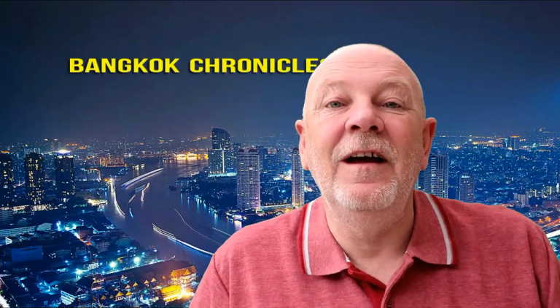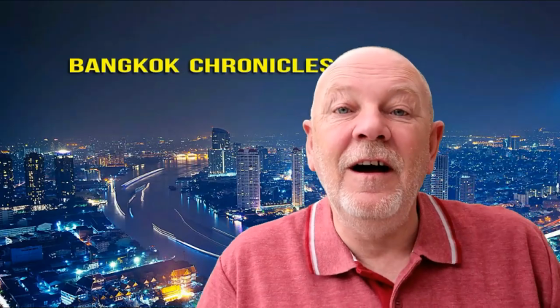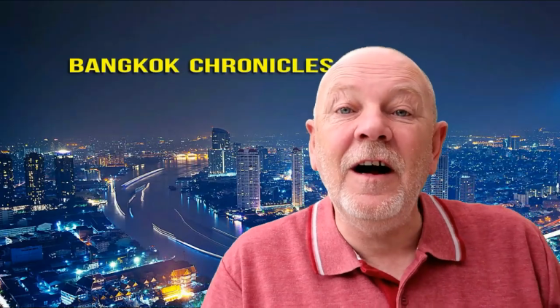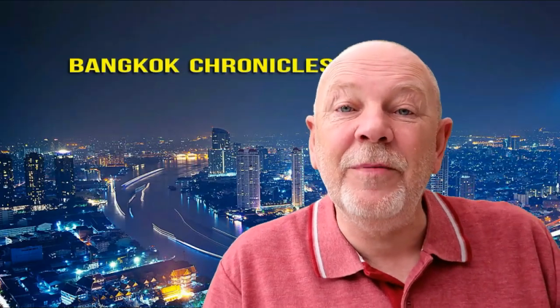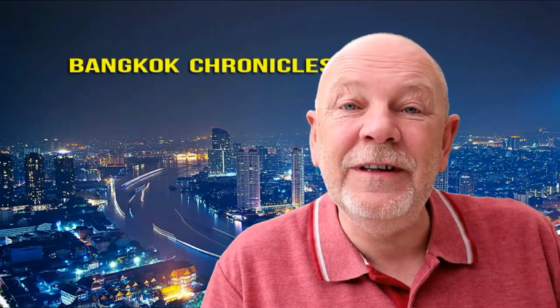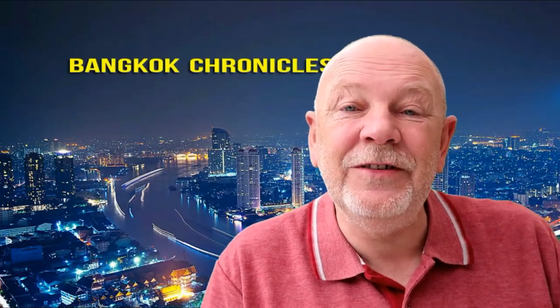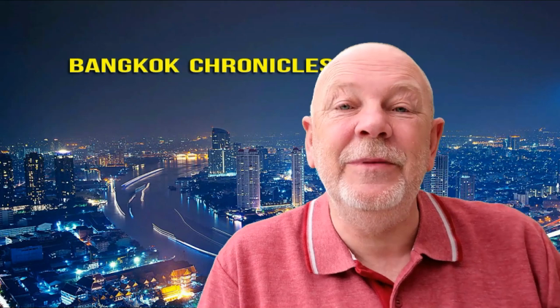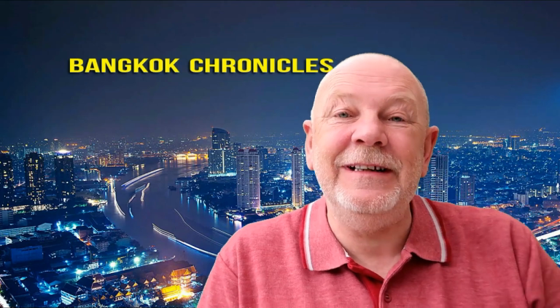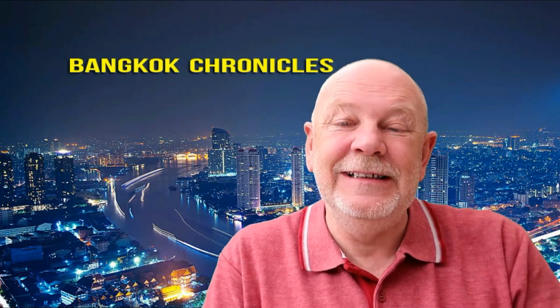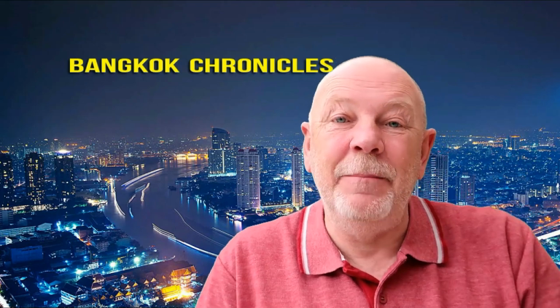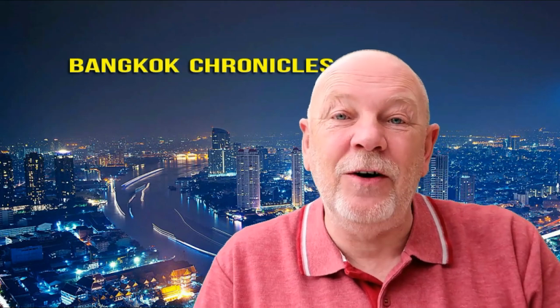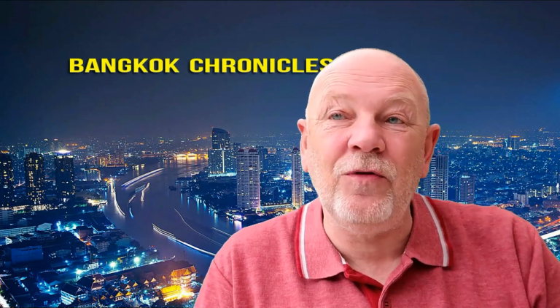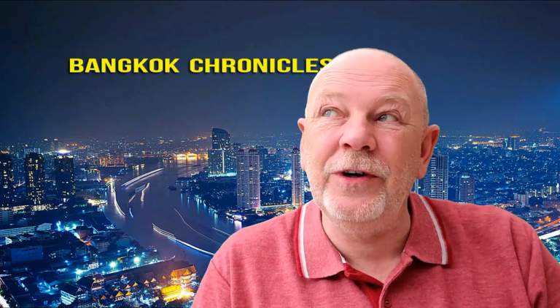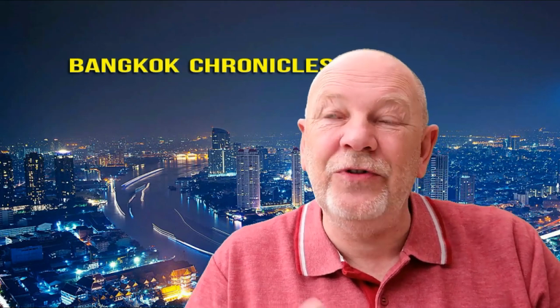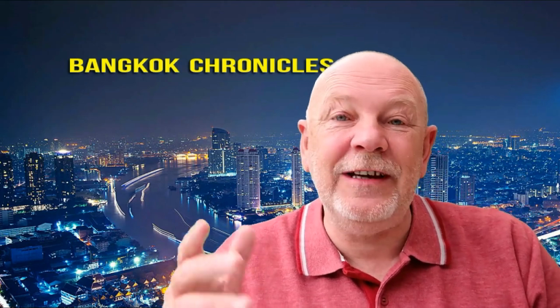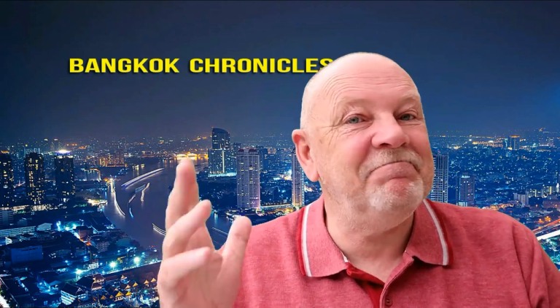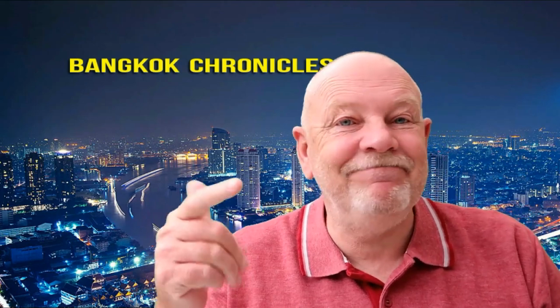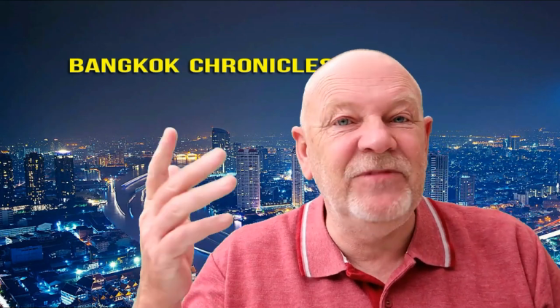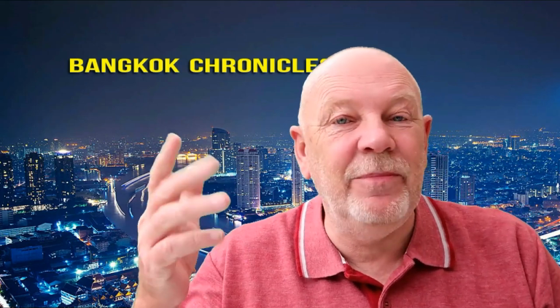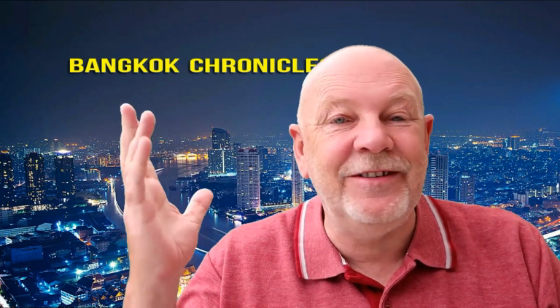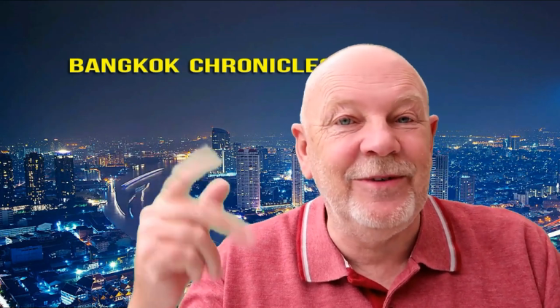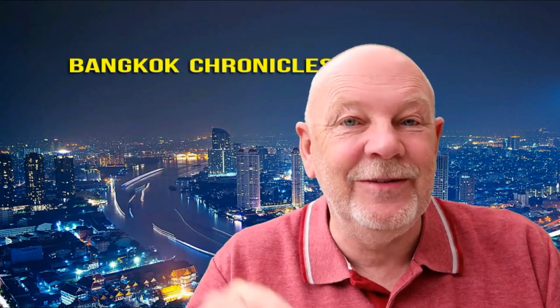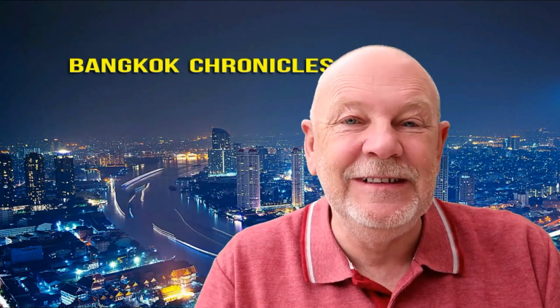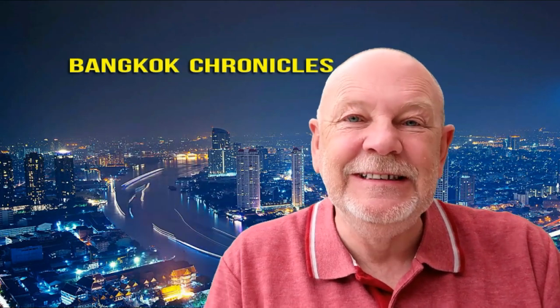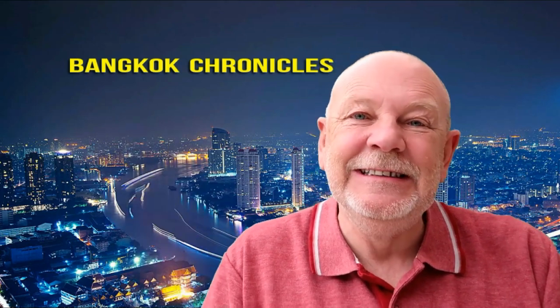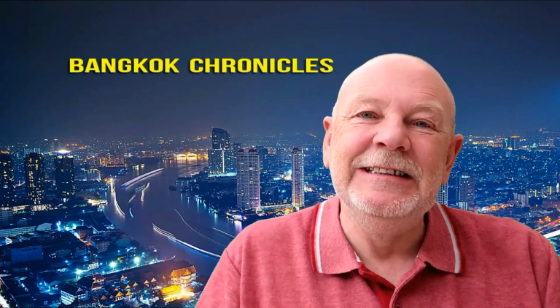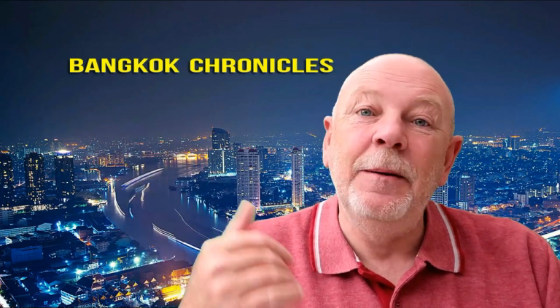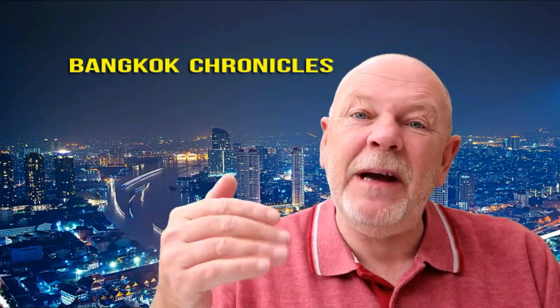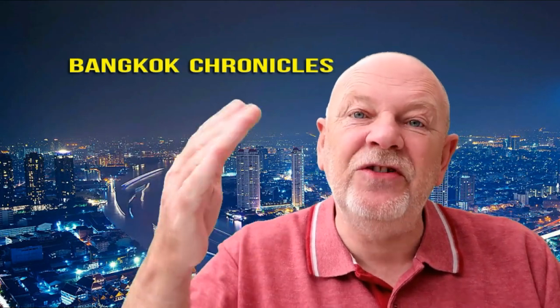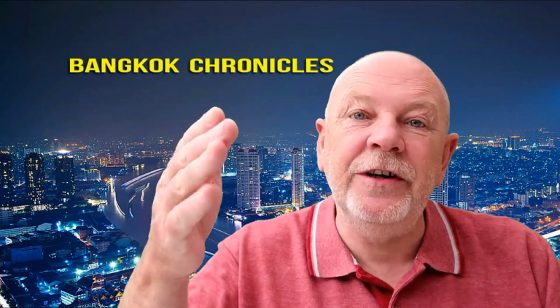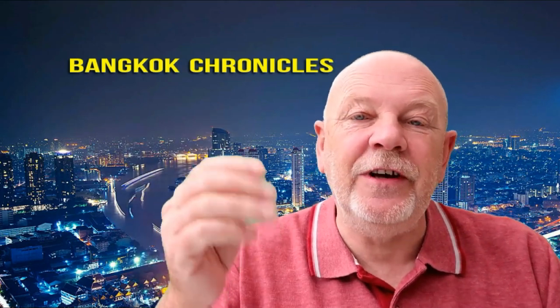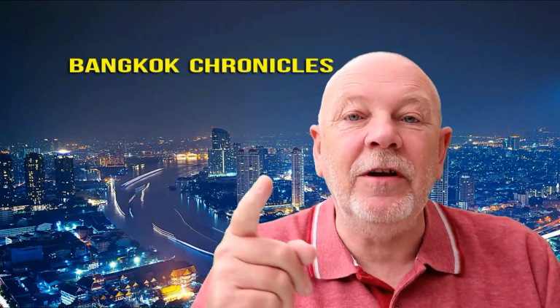Hi everybody, Simon here. Bangkok Chronicles again, number don't know. Back to Chinatown.